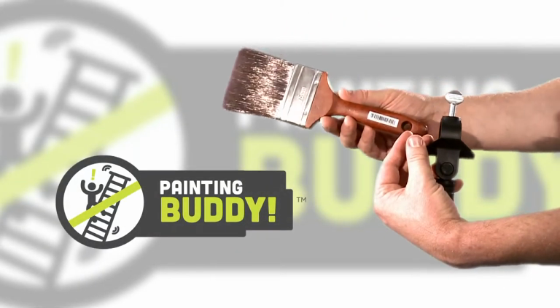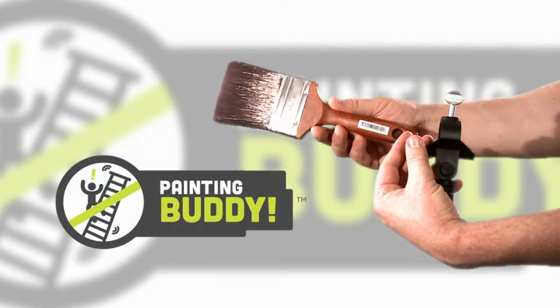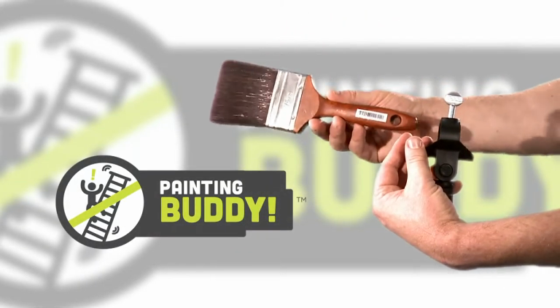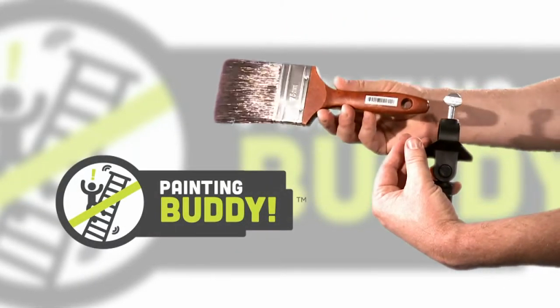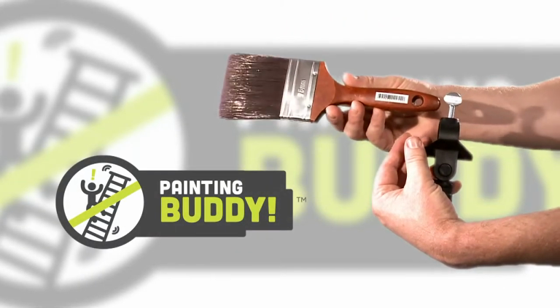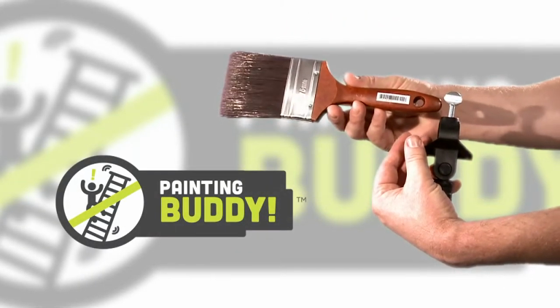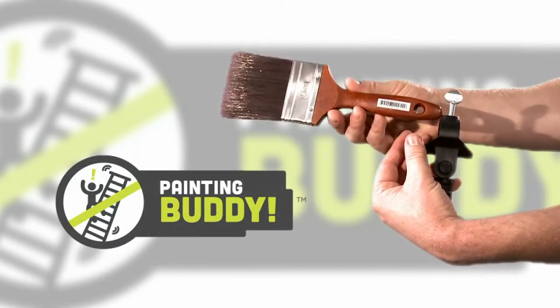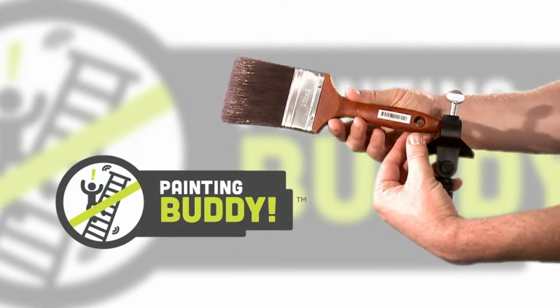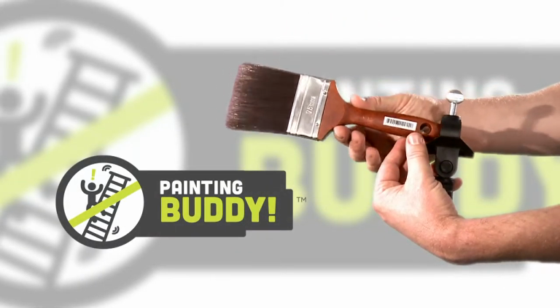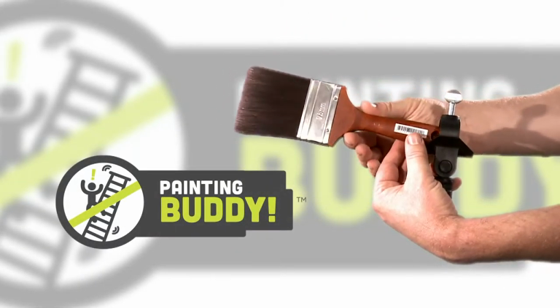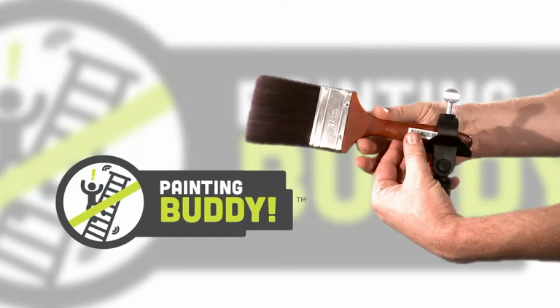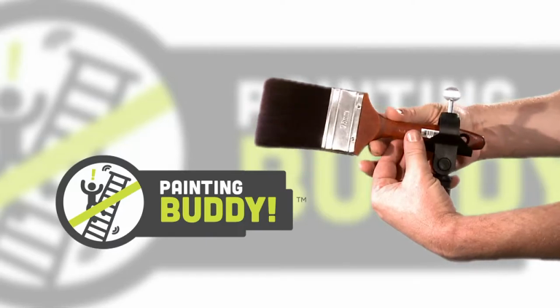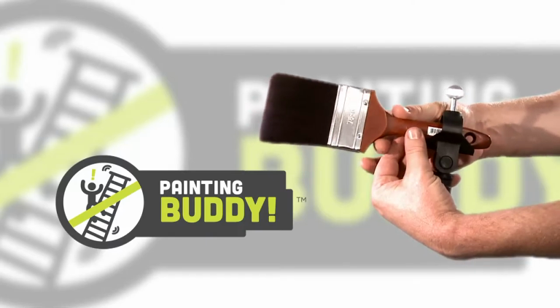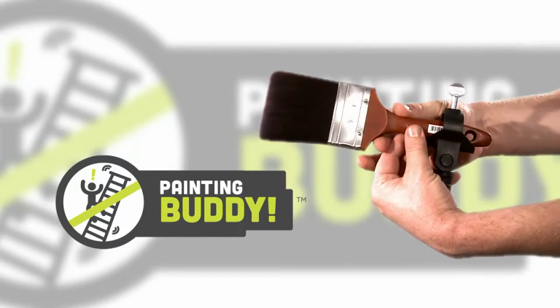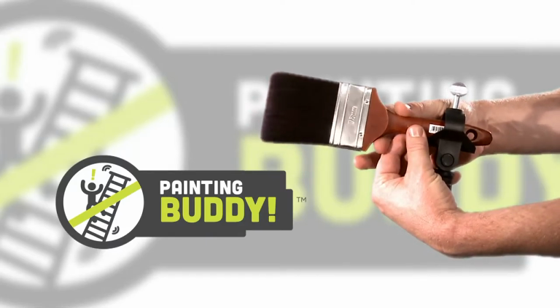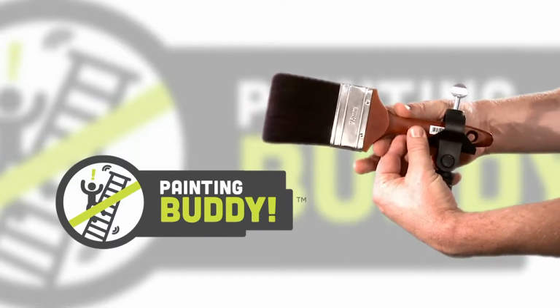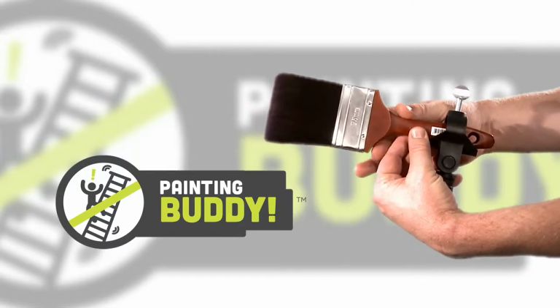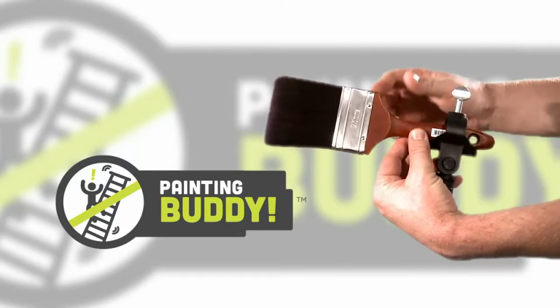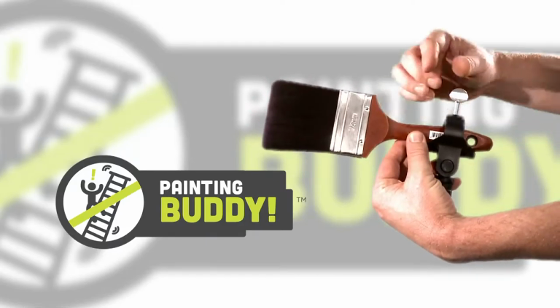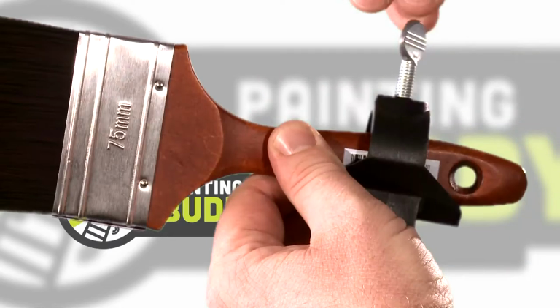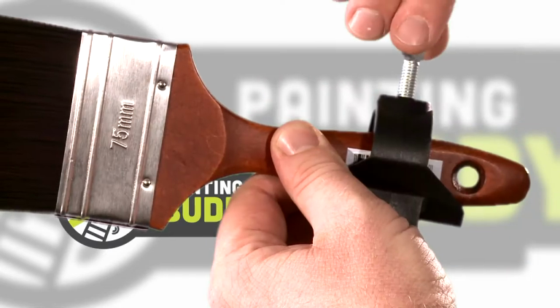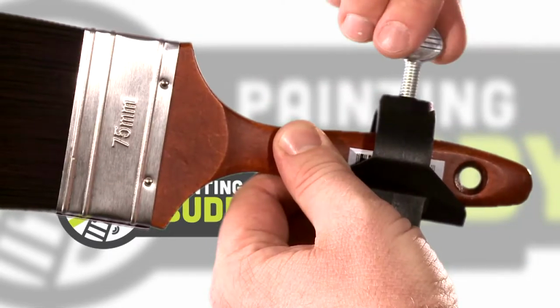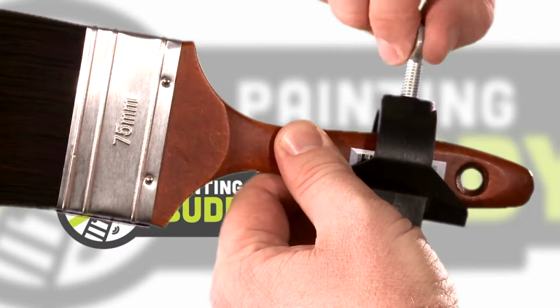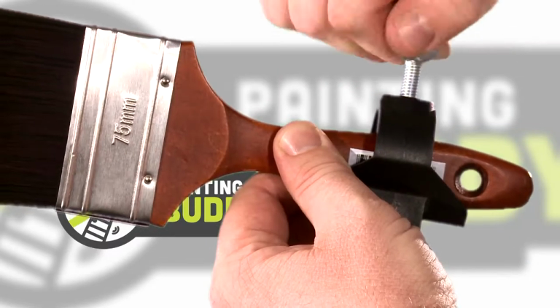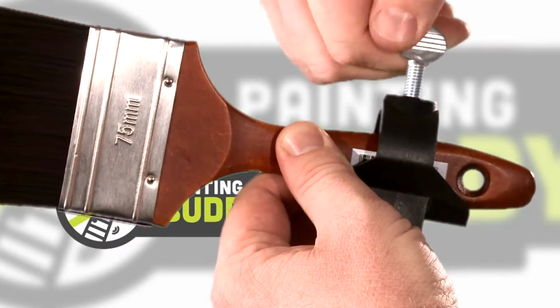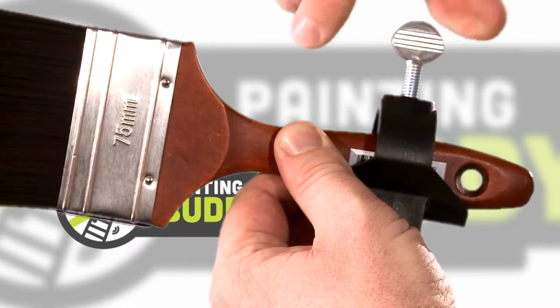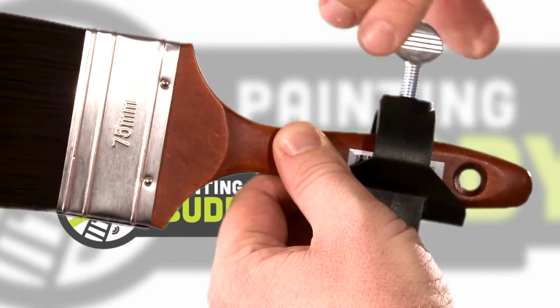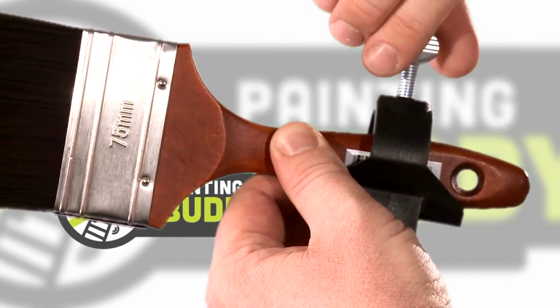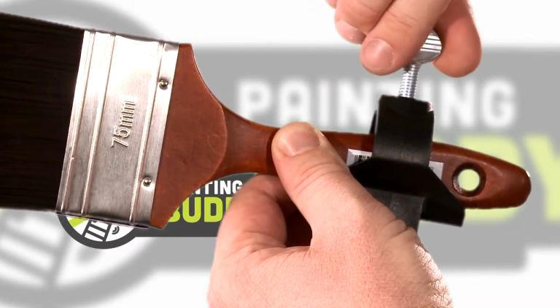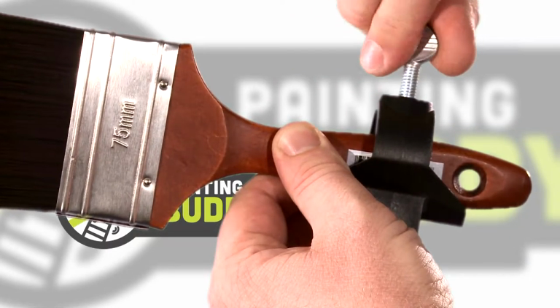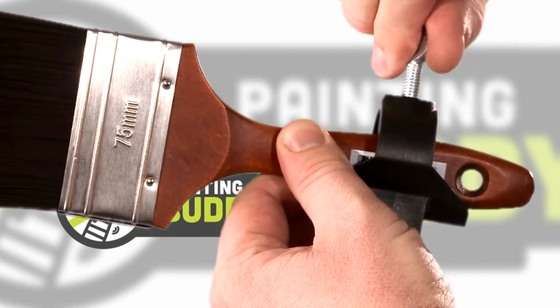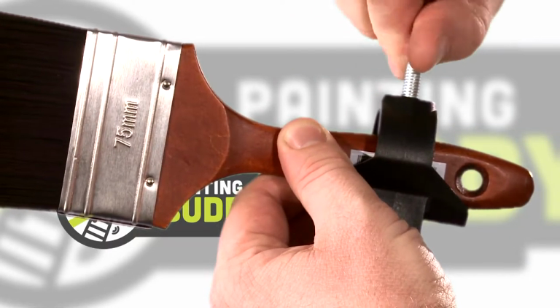Firstly, place your paintbrush in the cradle and turn the thumb screw at the top to secure your brush in place.